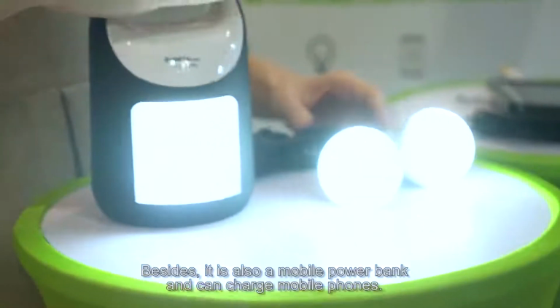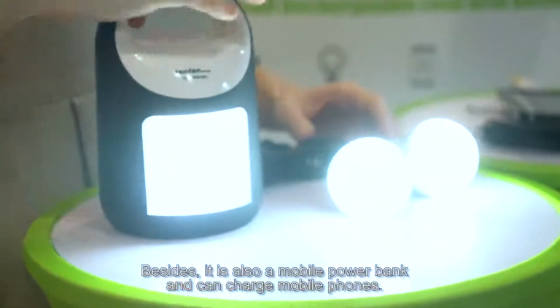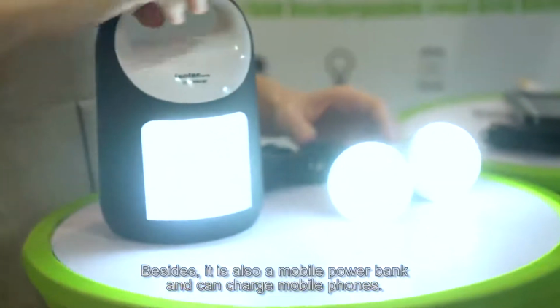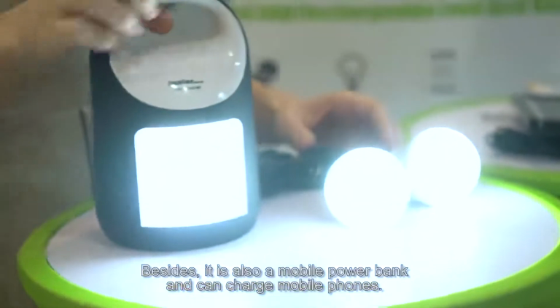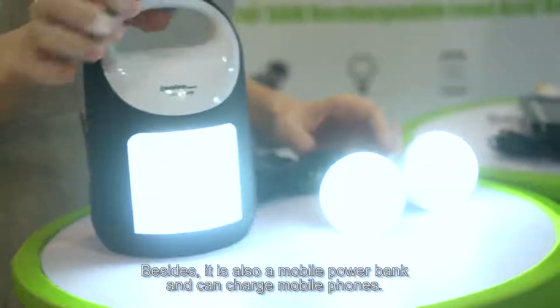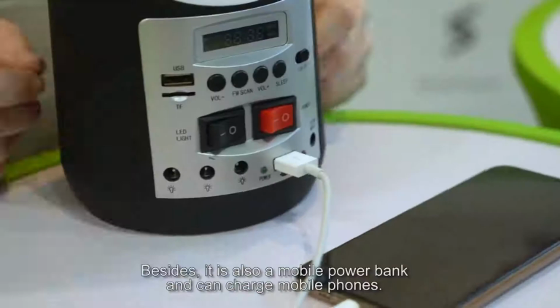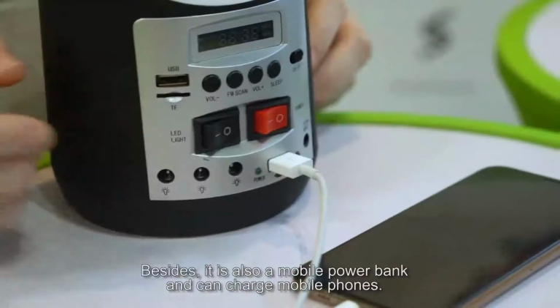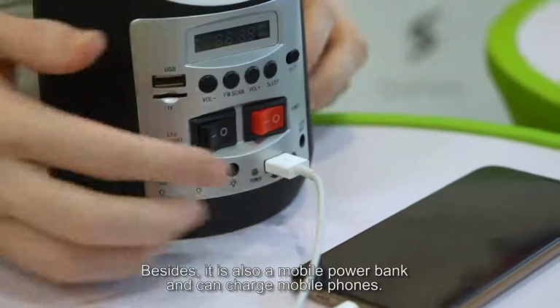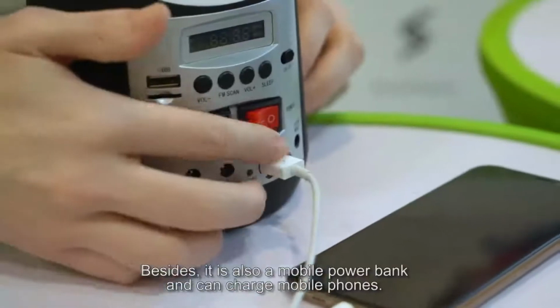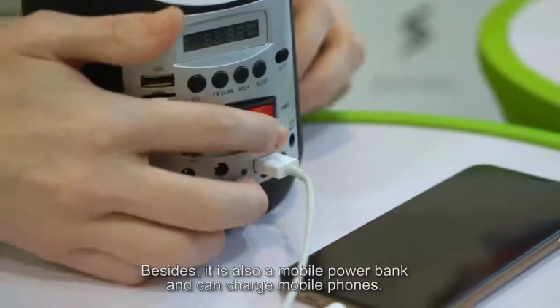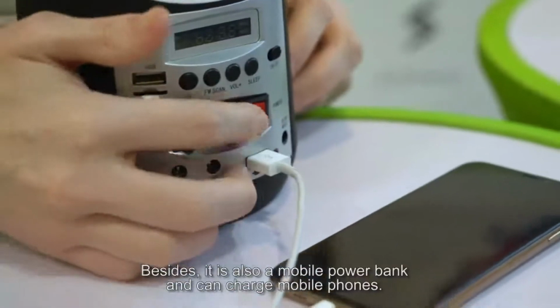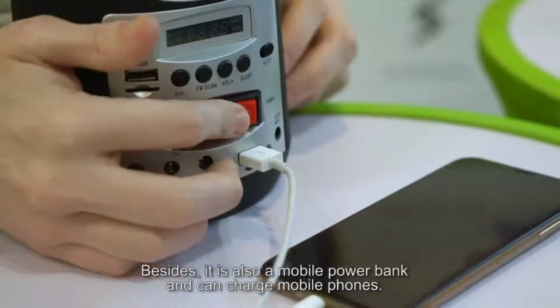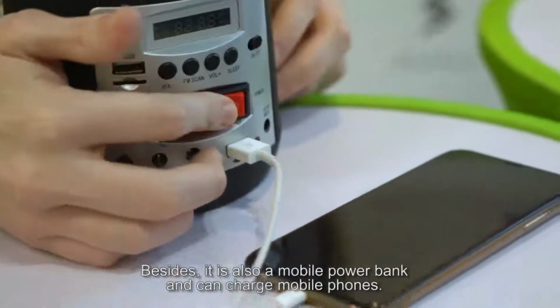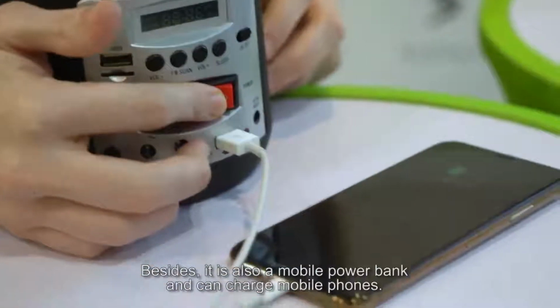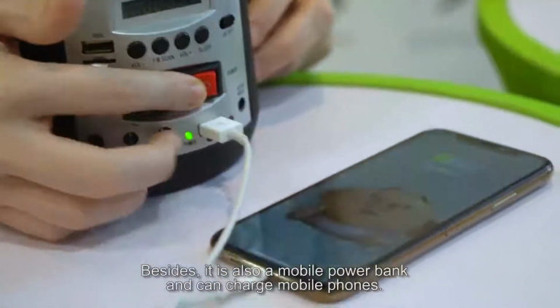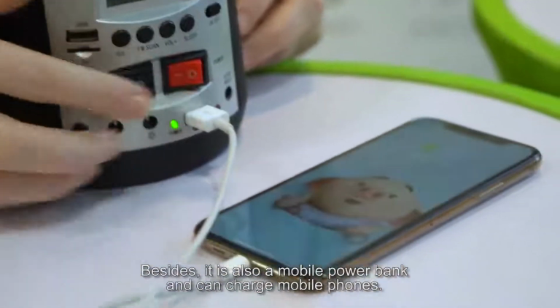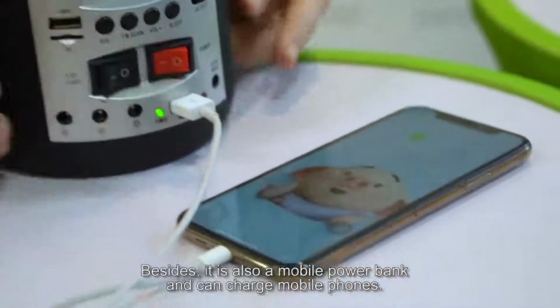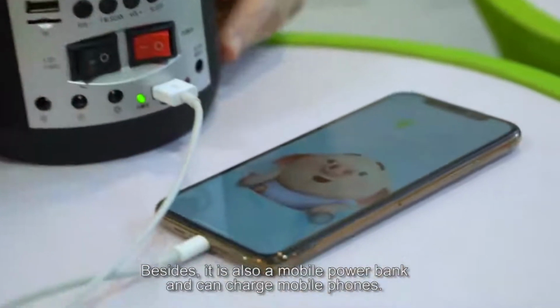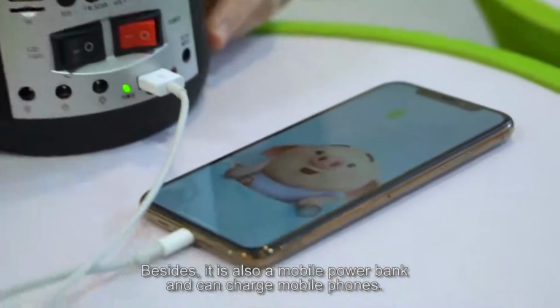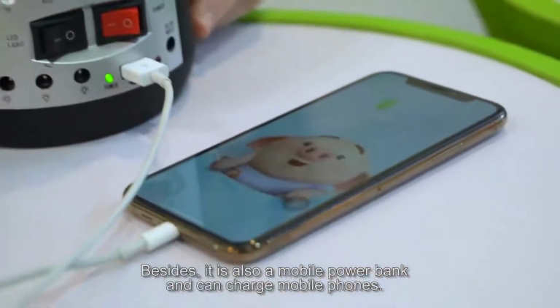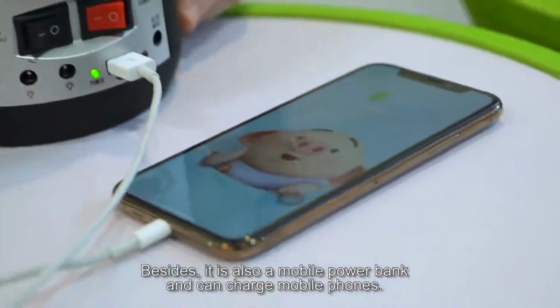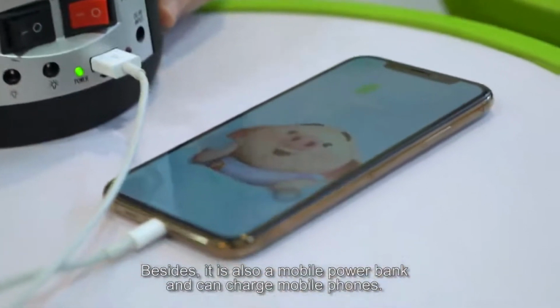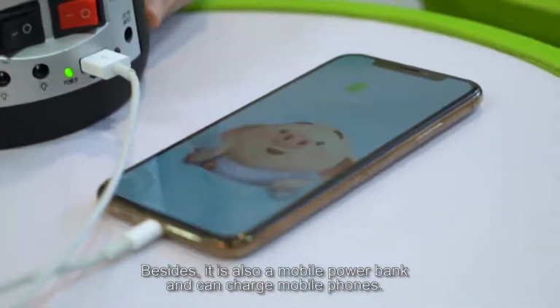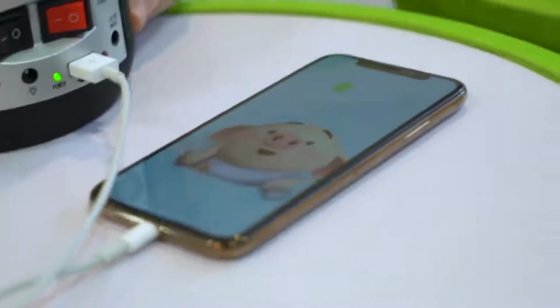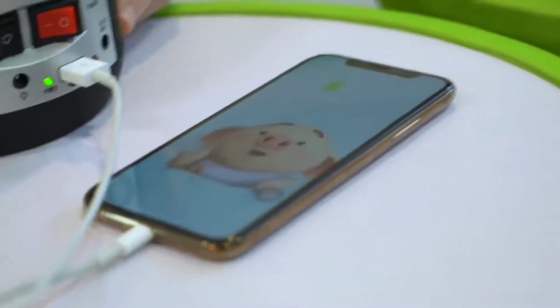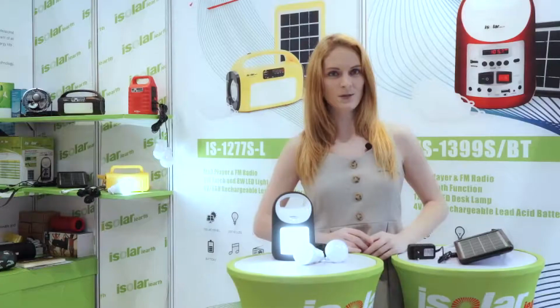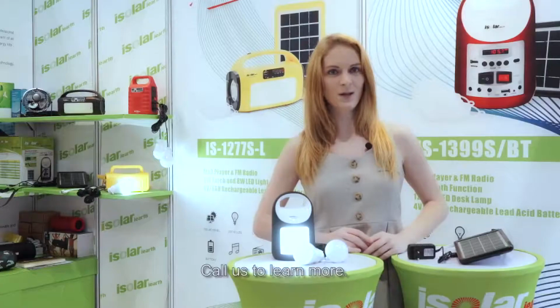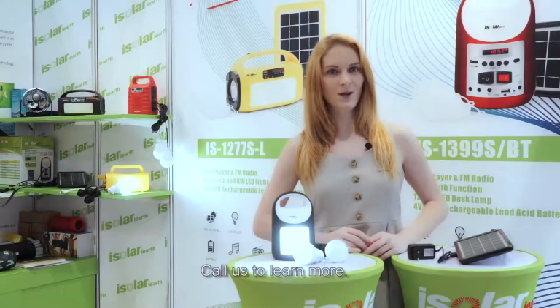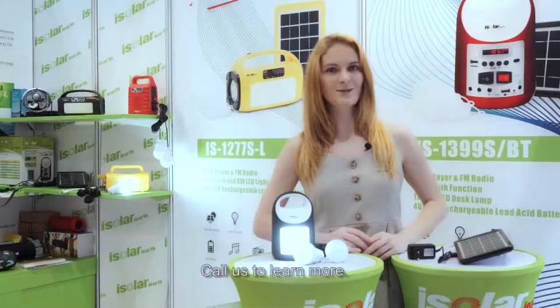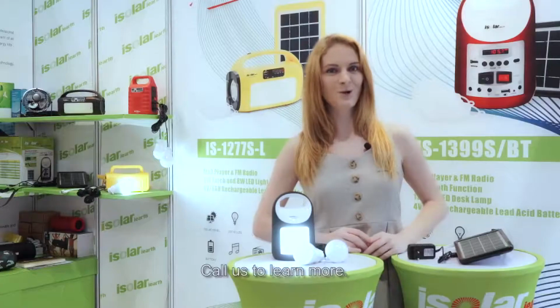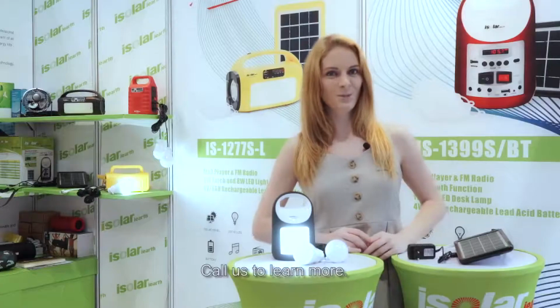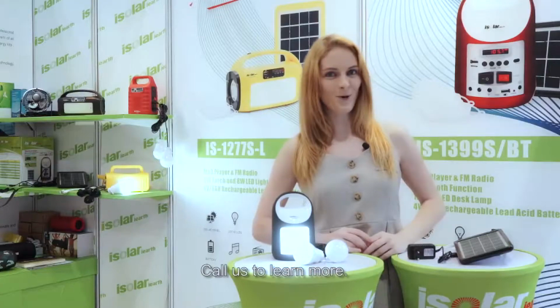Besides, it is also a mobile power bank and can charge mobile phones. Call us to learn more.